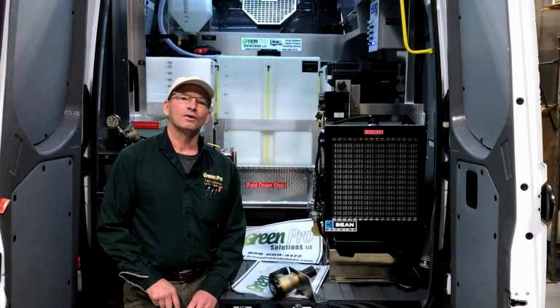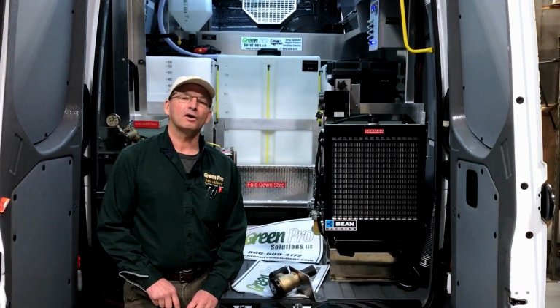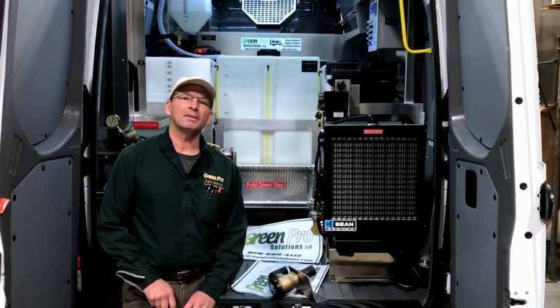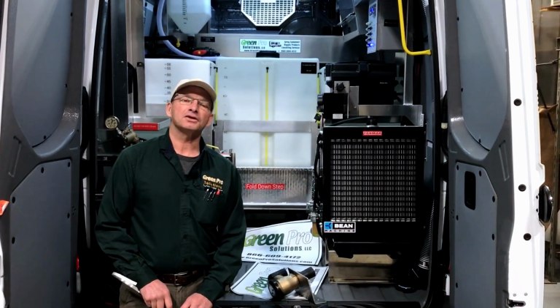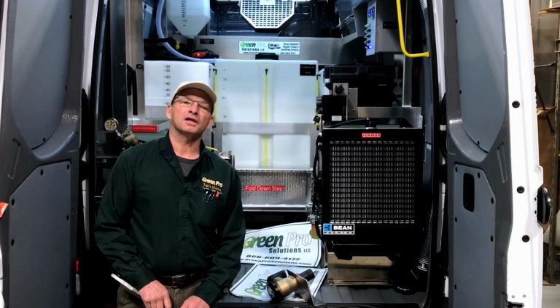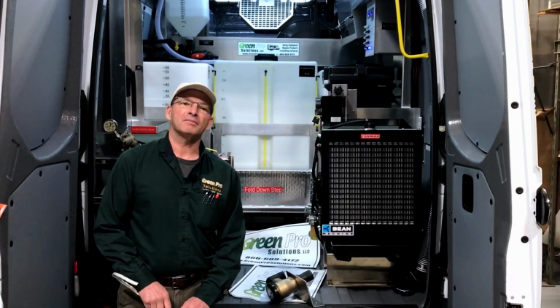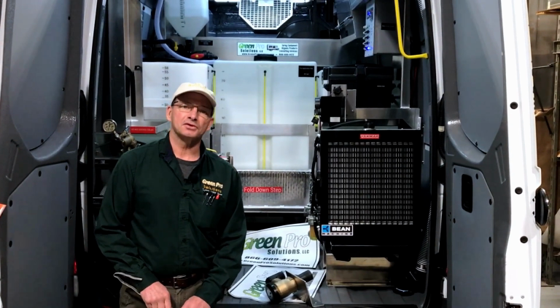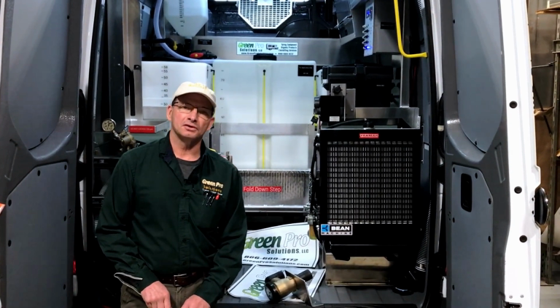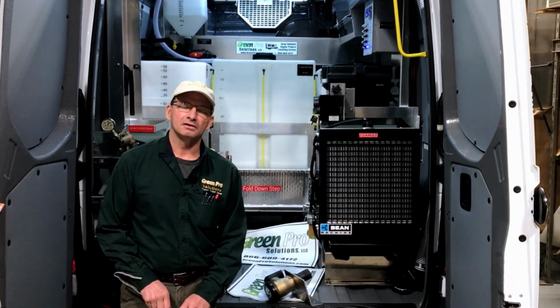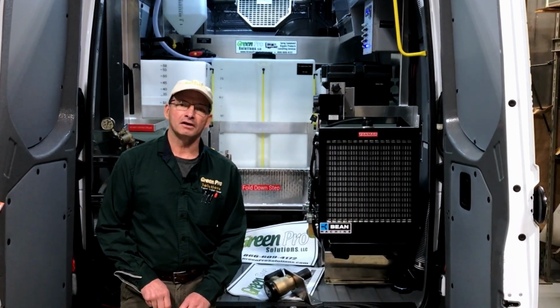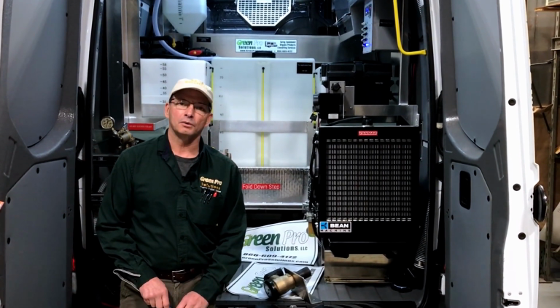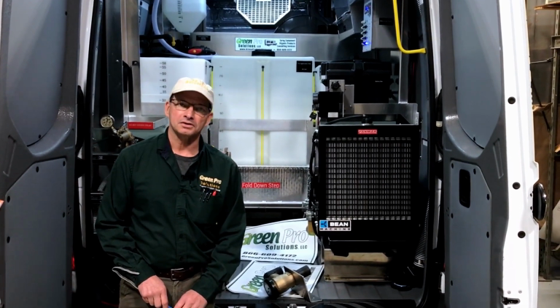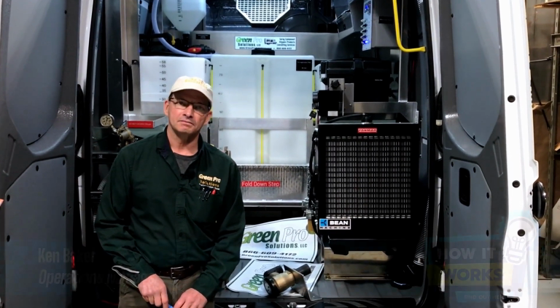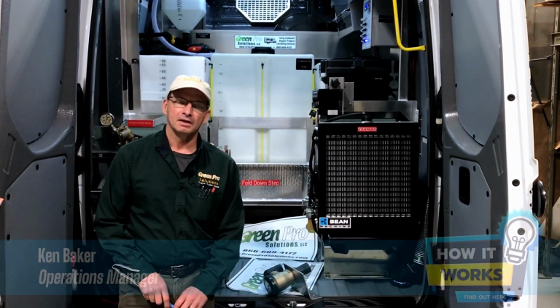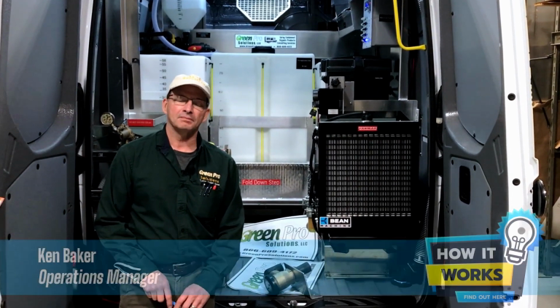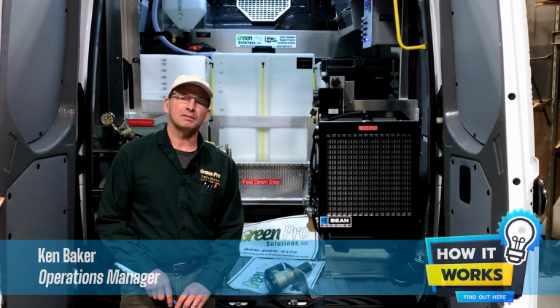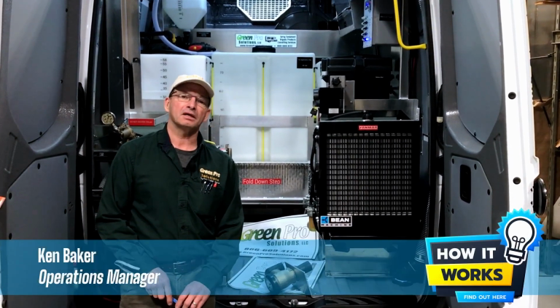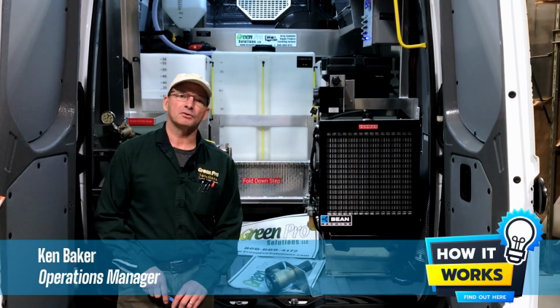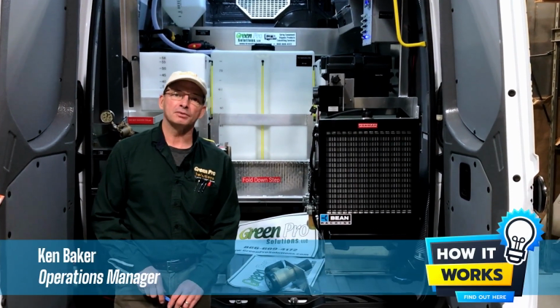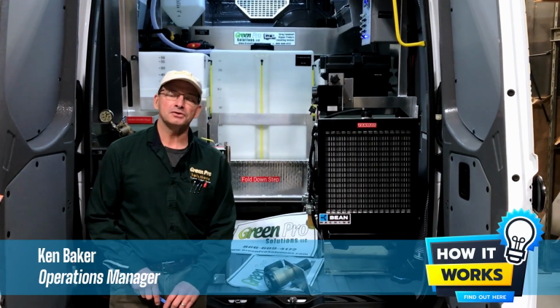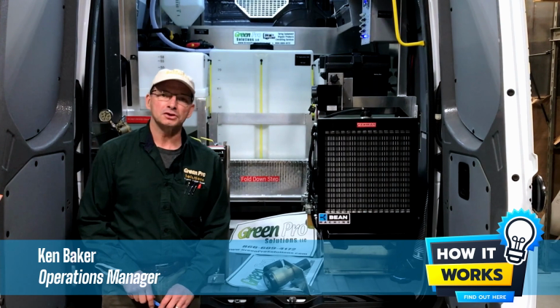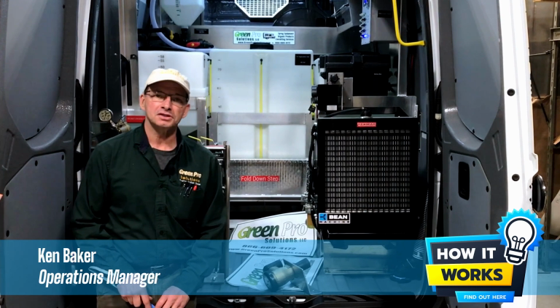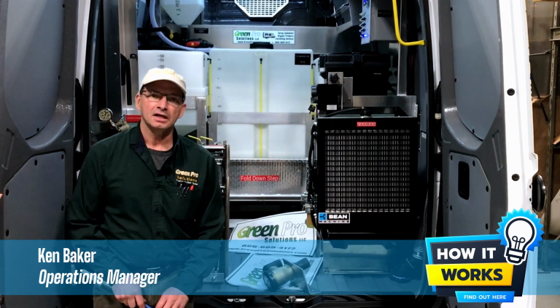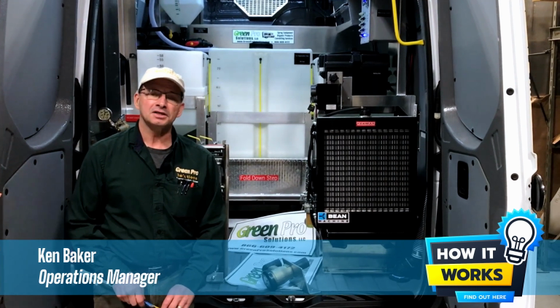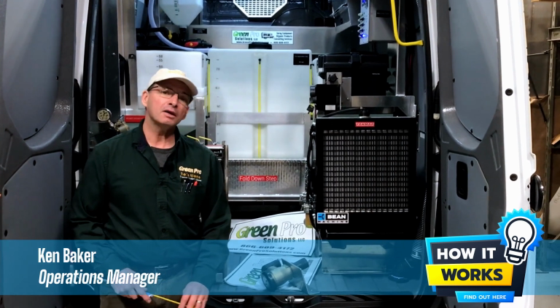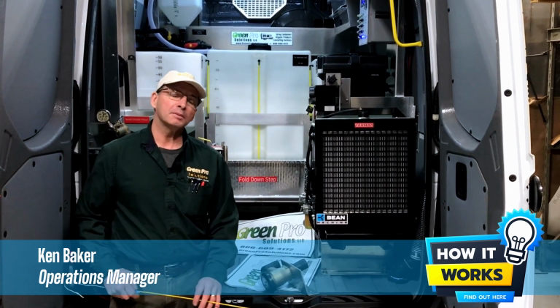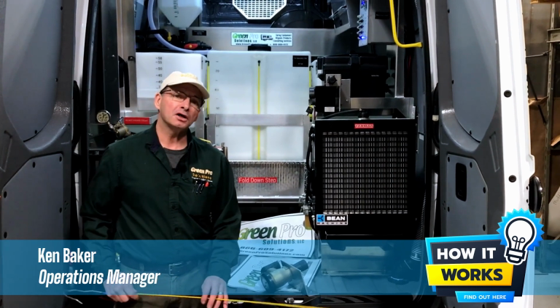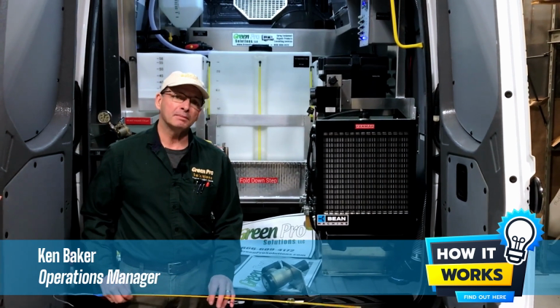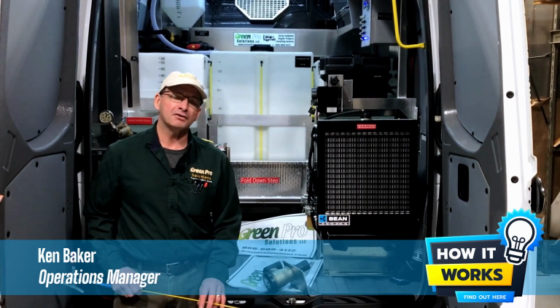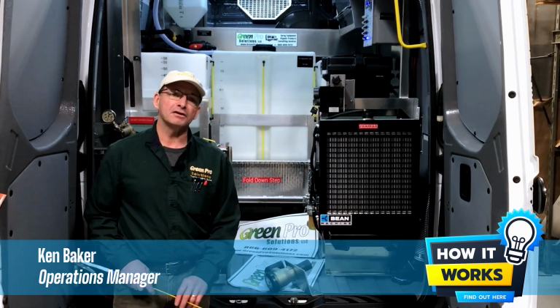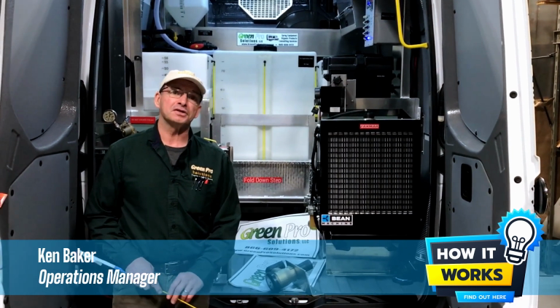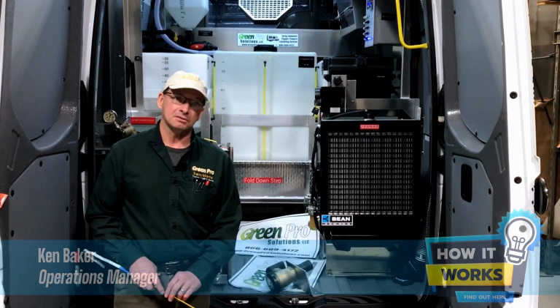Welcome back to another episode of How It Works. I'm Ken Baker from Green Pro Solutions and today we're going to be talking about the fill systems.